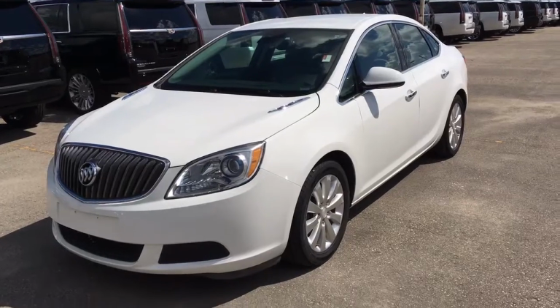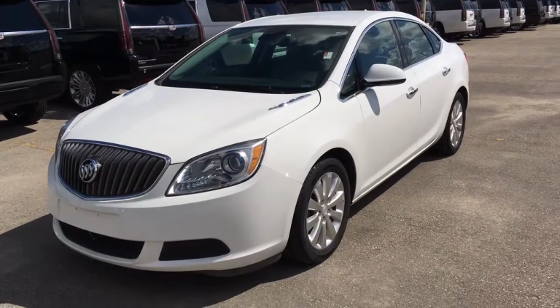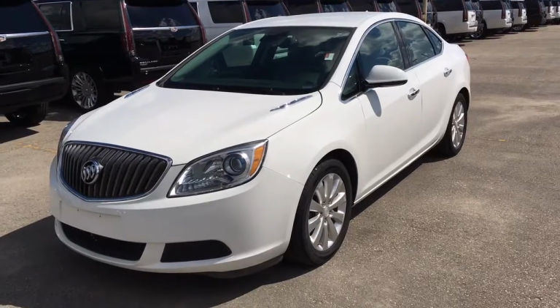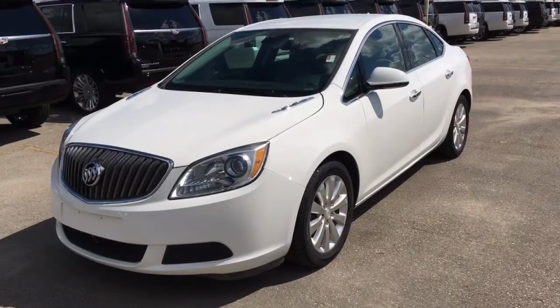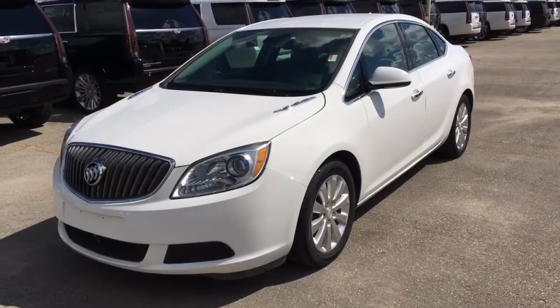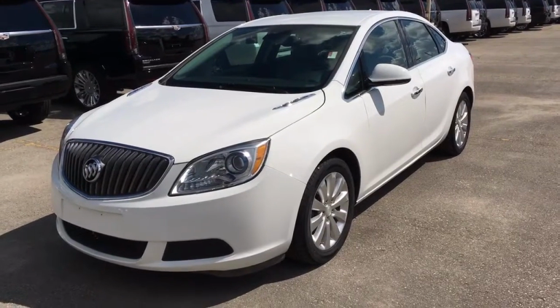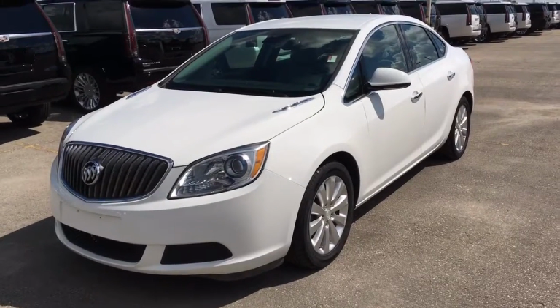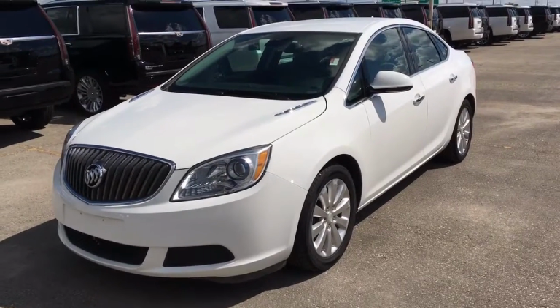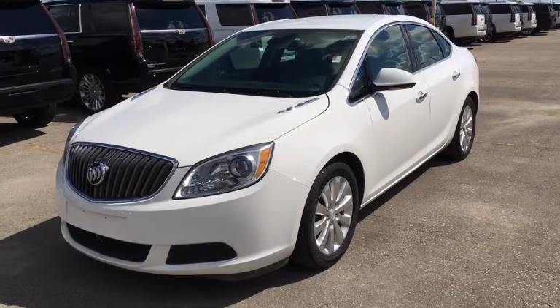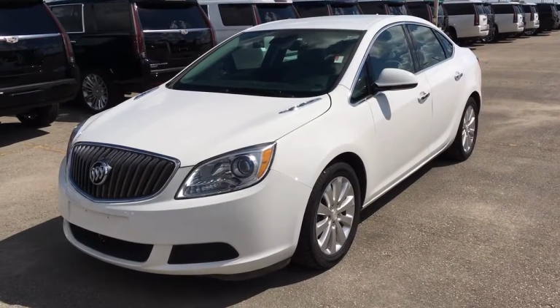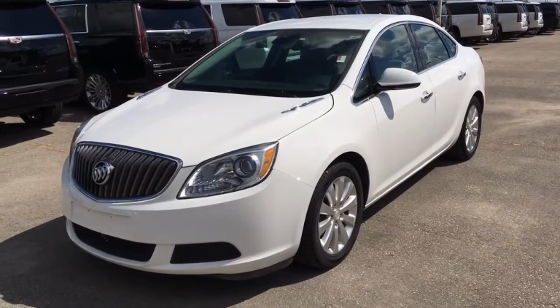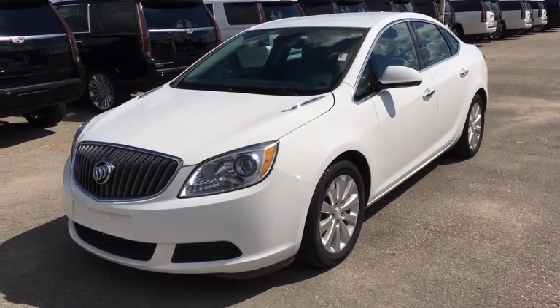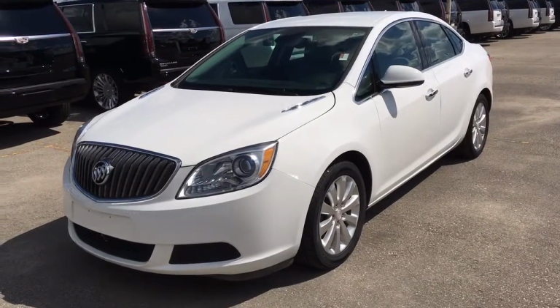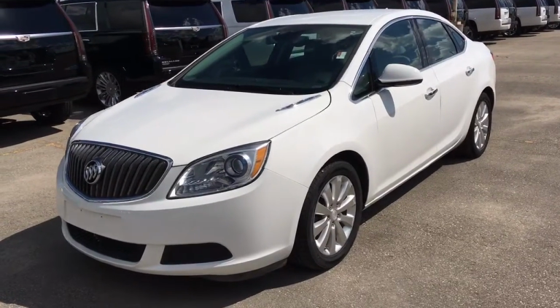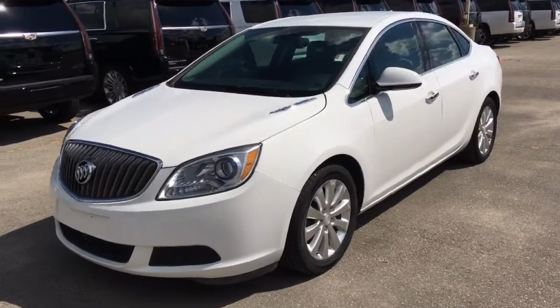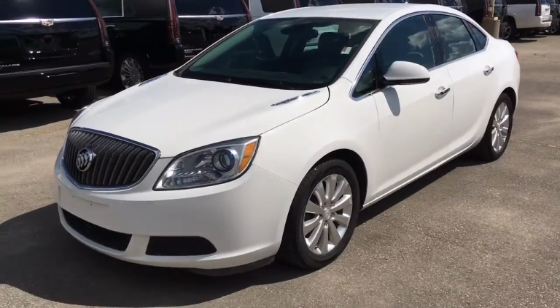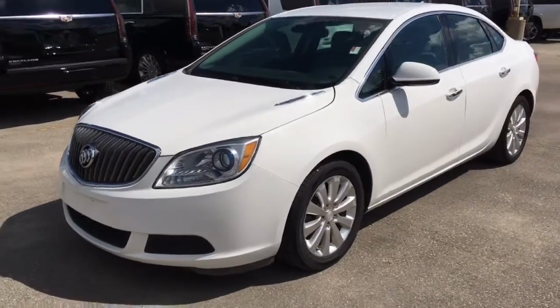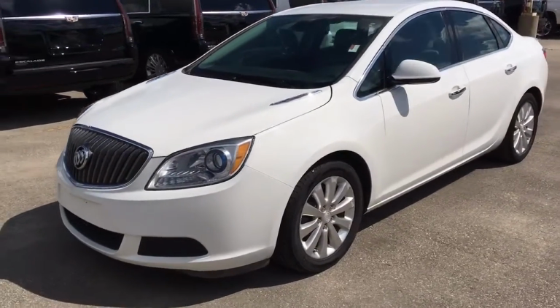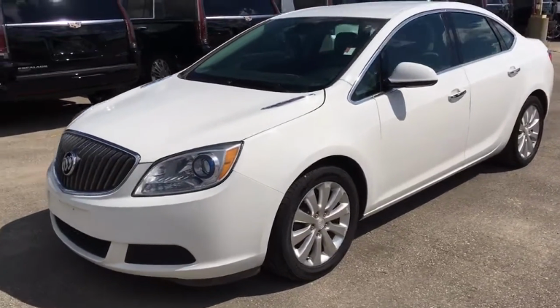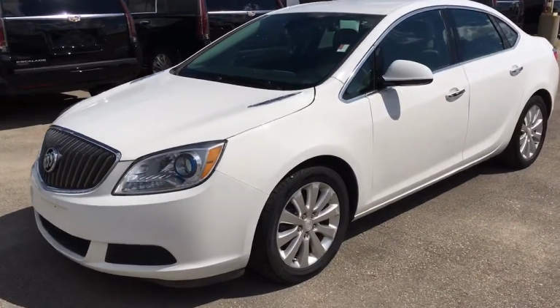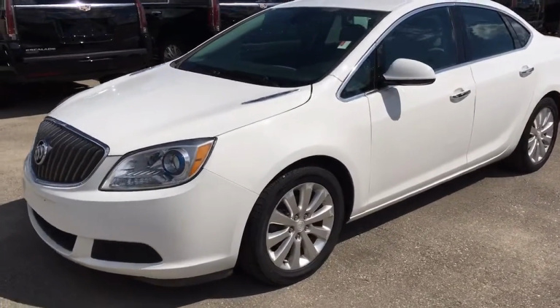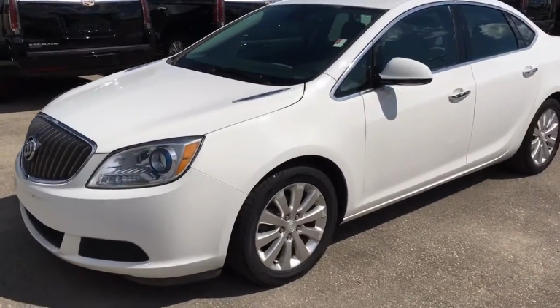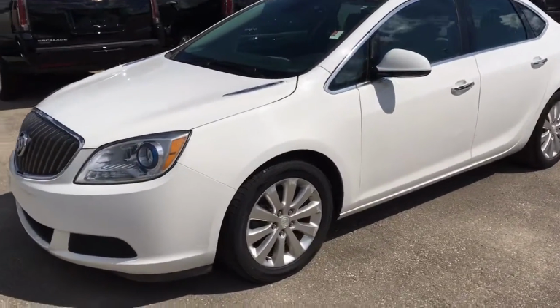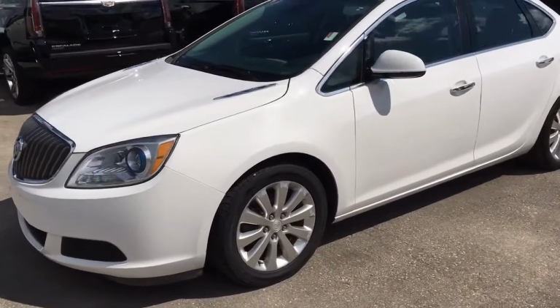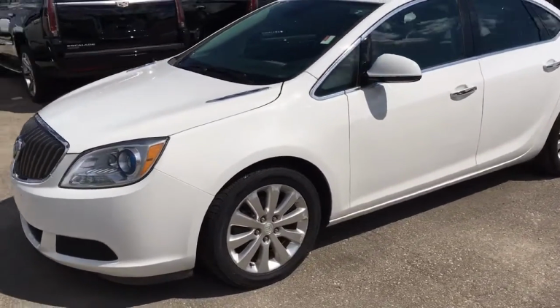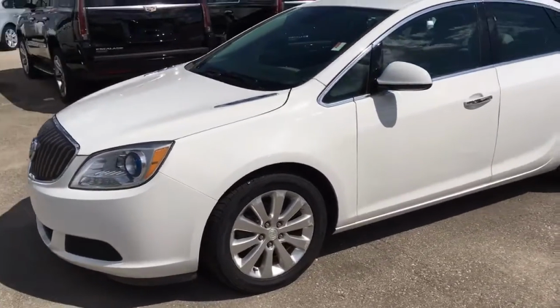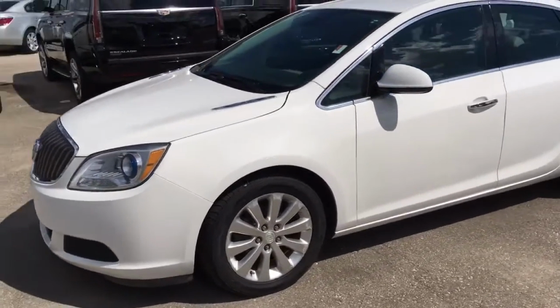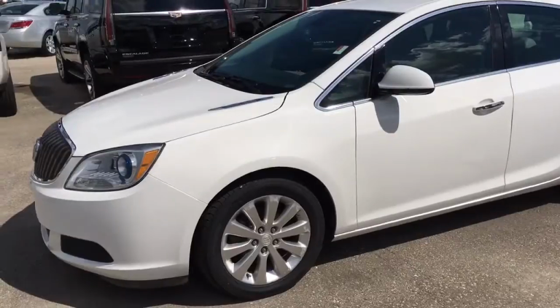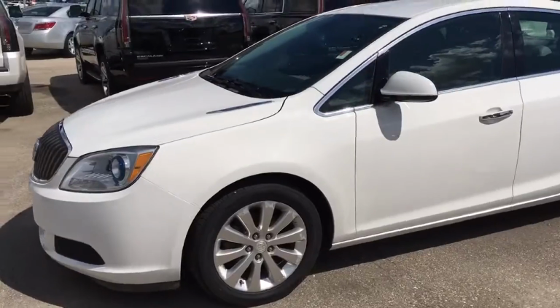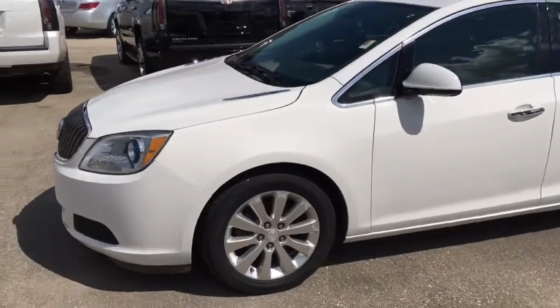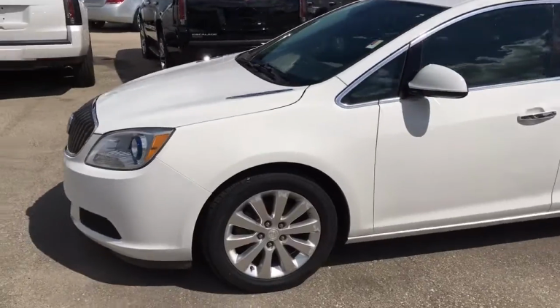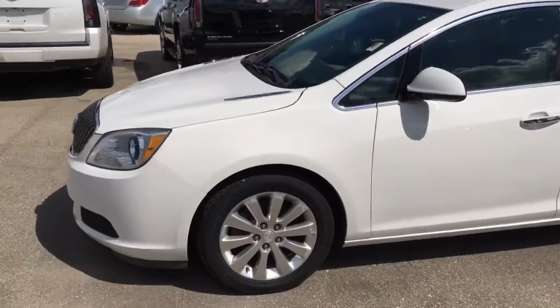Hey, what's up guys? It's Brennan from McNaught, here to show our 2013 new Verano.